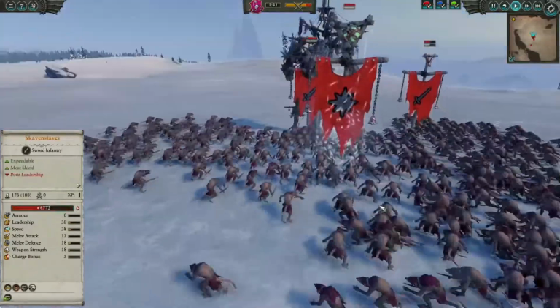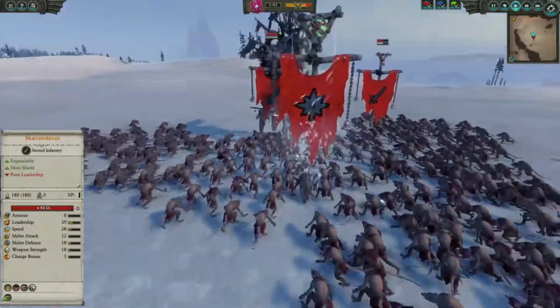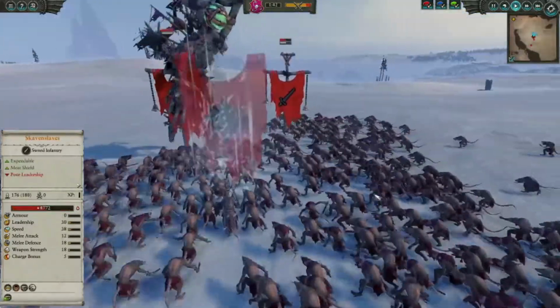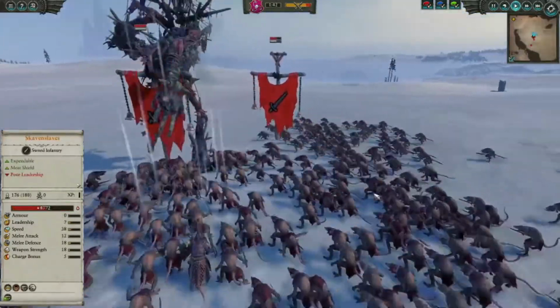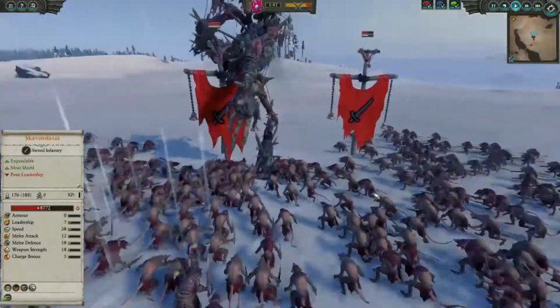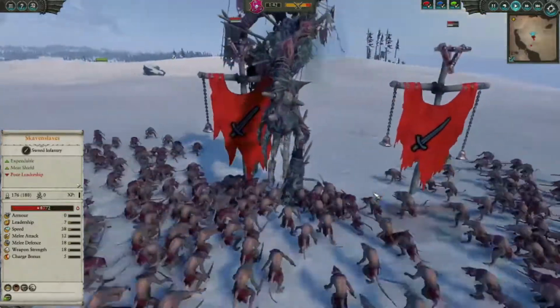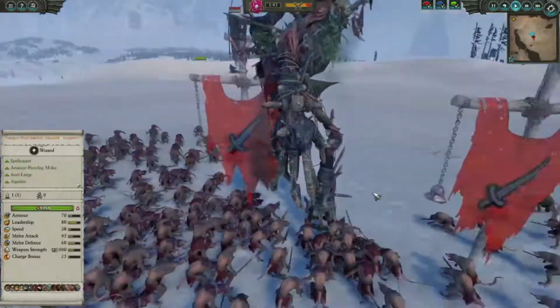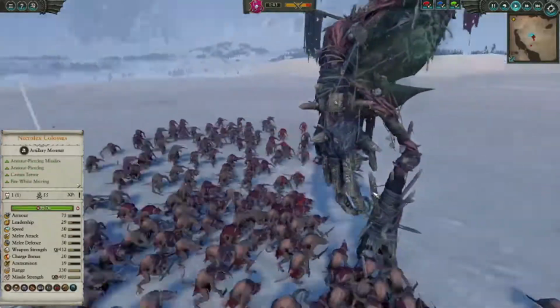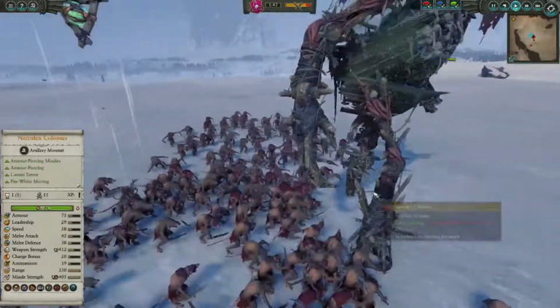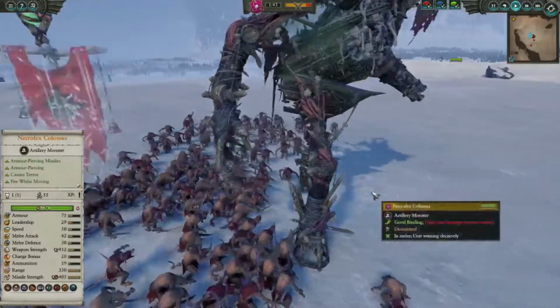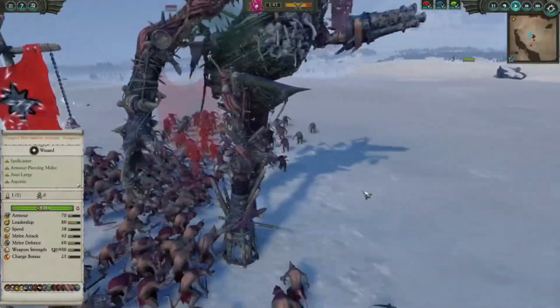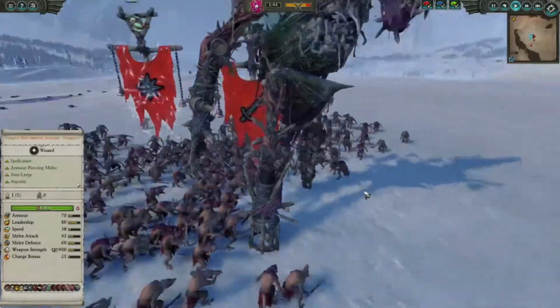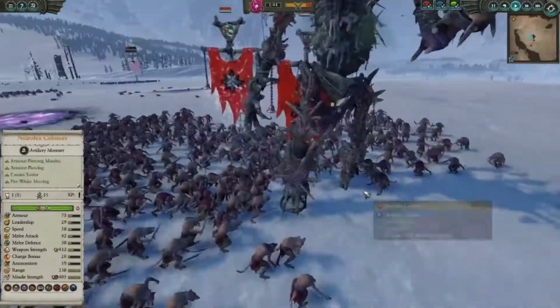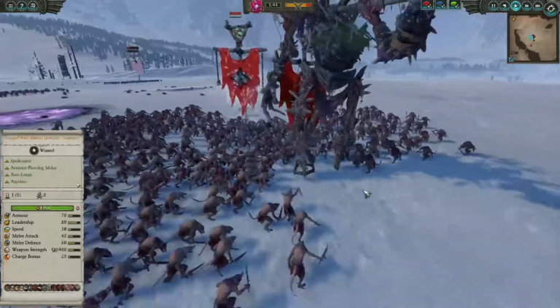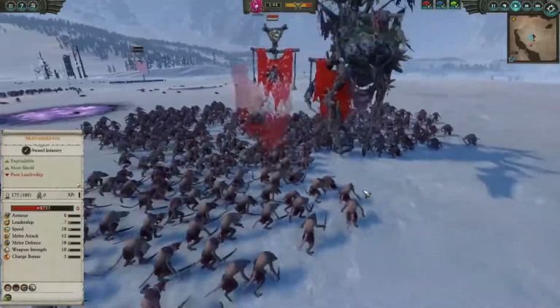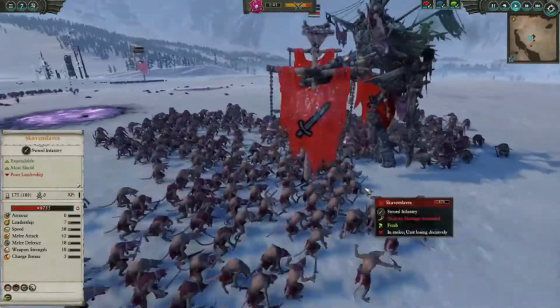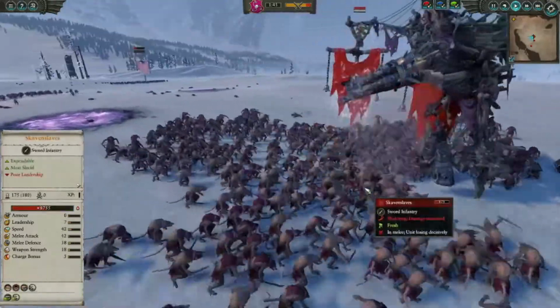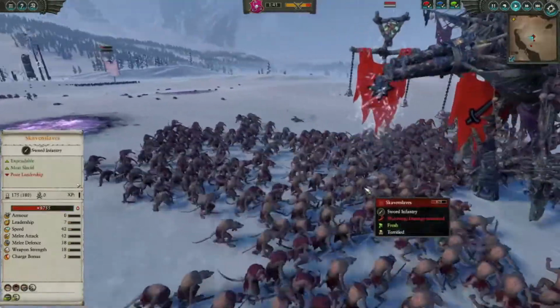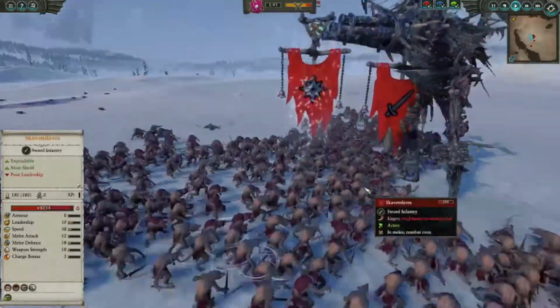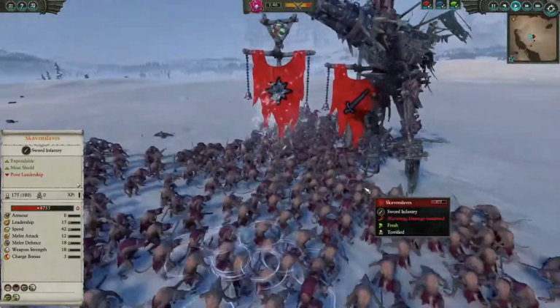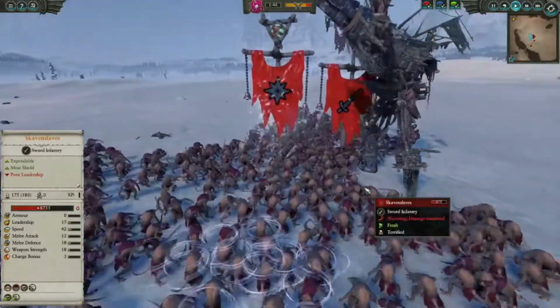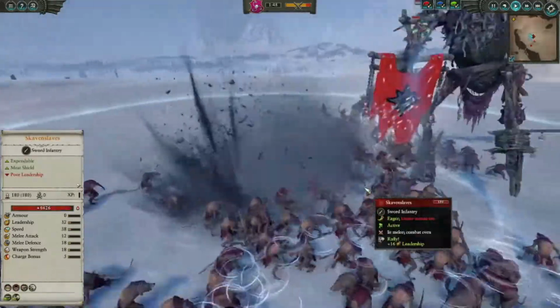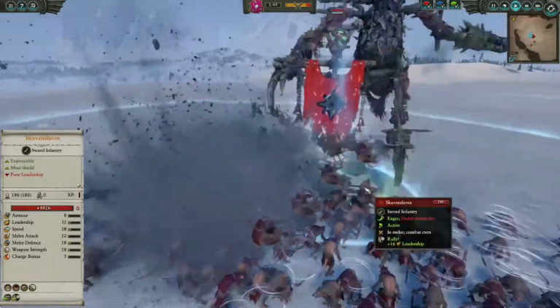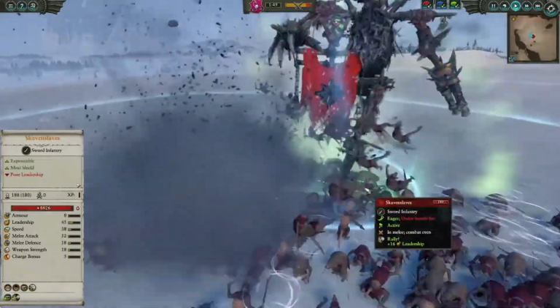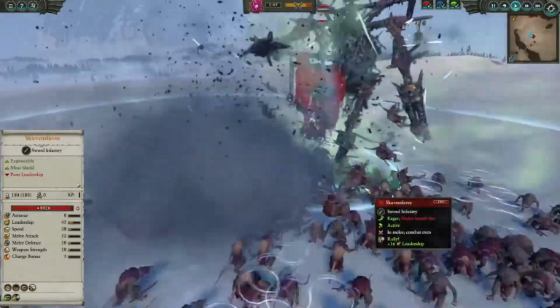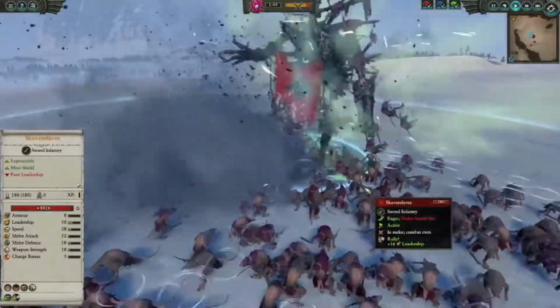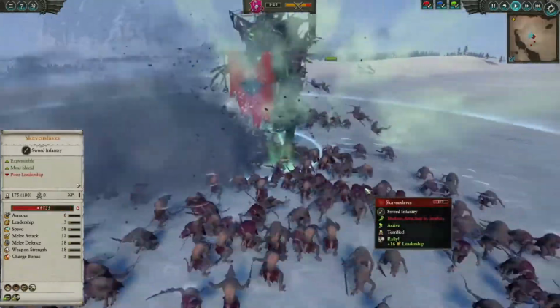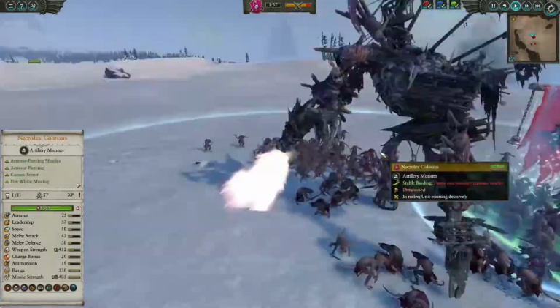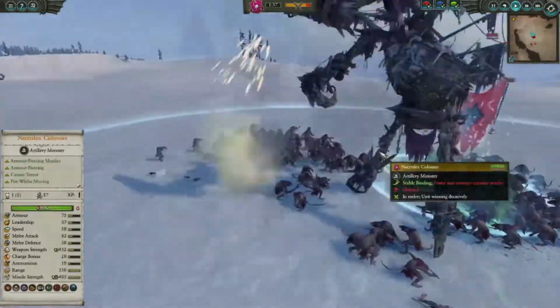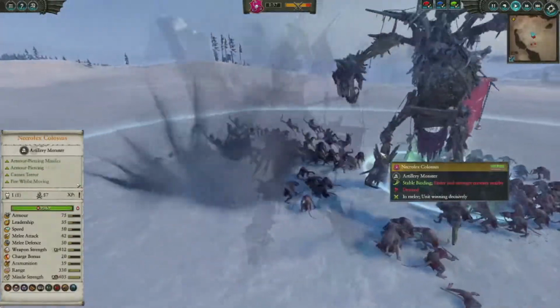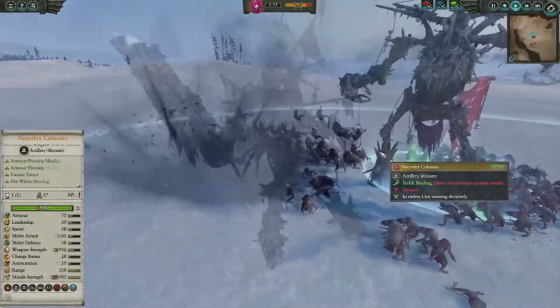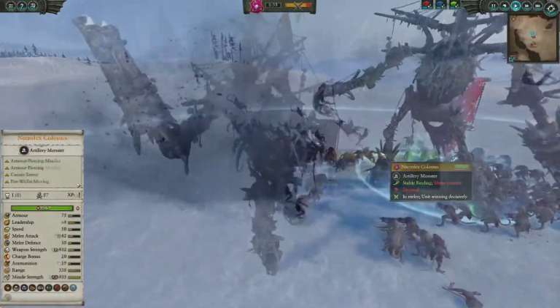Inside a melee, he doesn't shoot the purple blast — he just shoots his normal cannonballs that he normally would fire off.